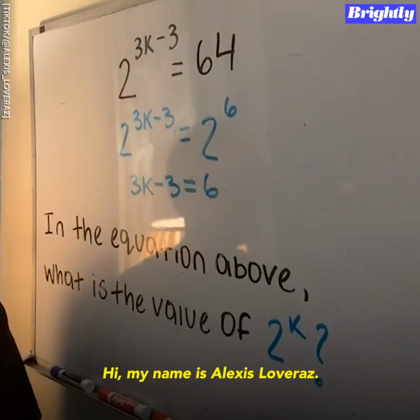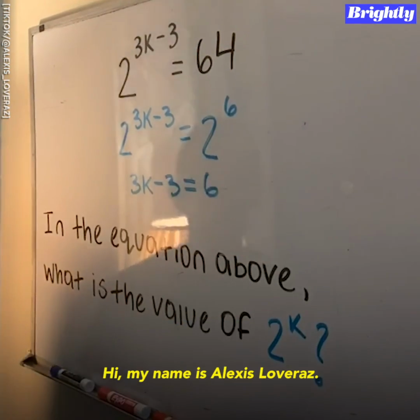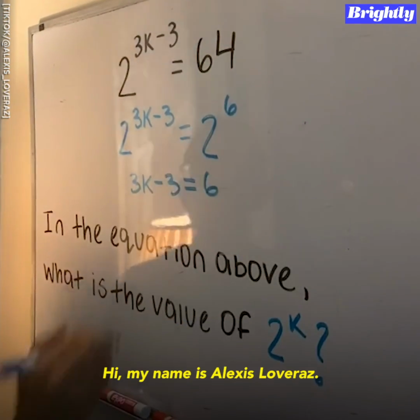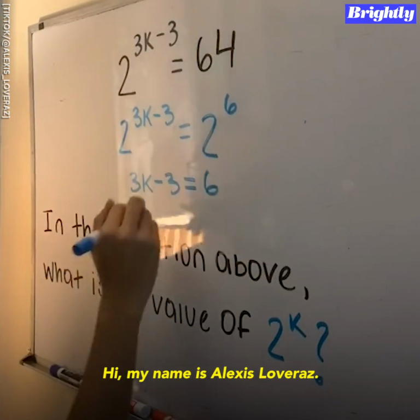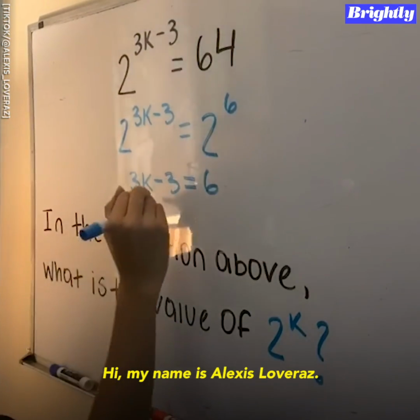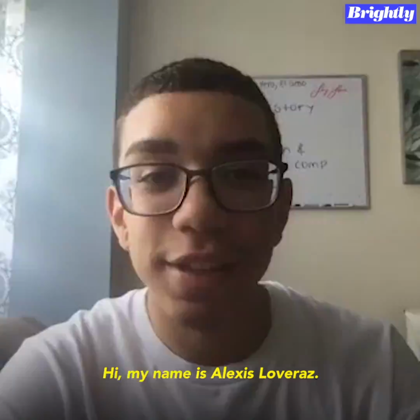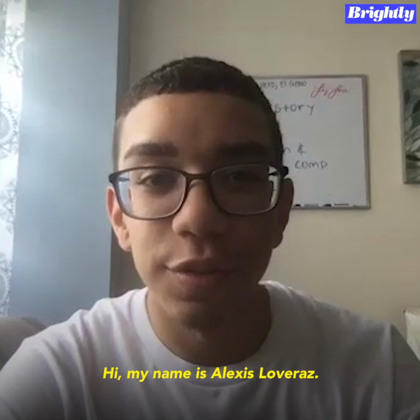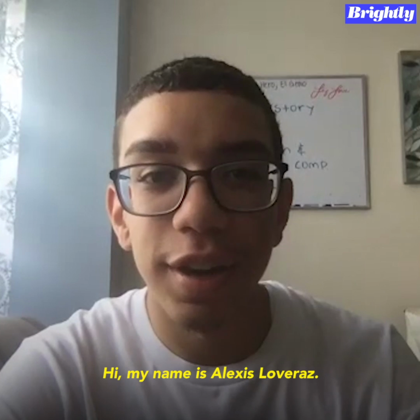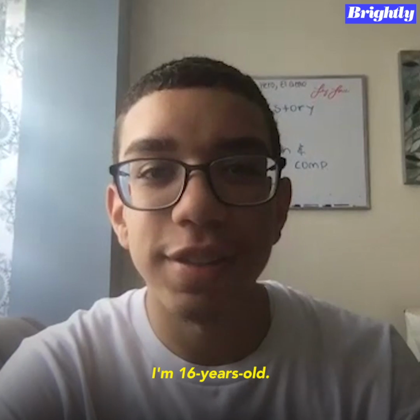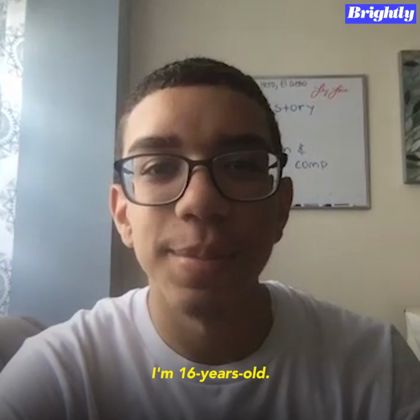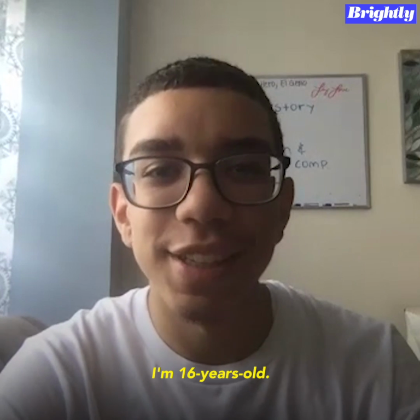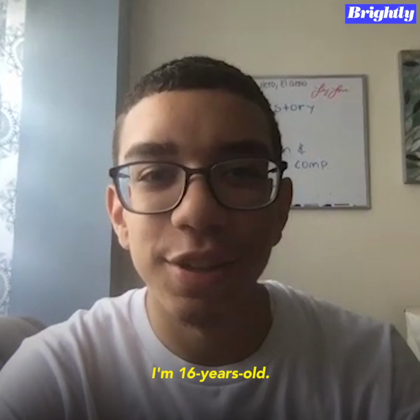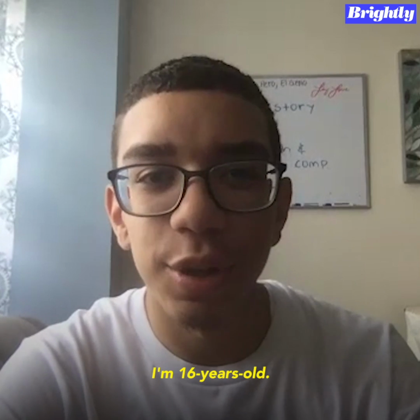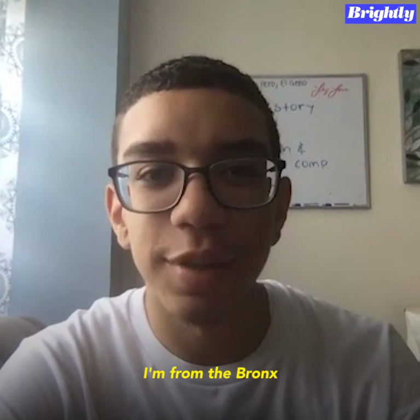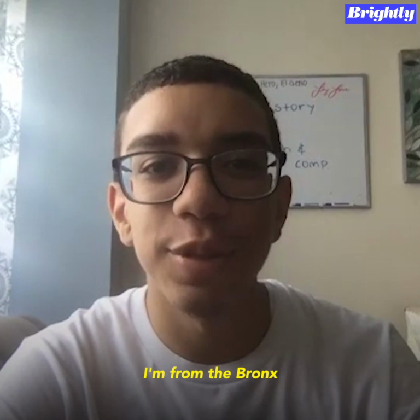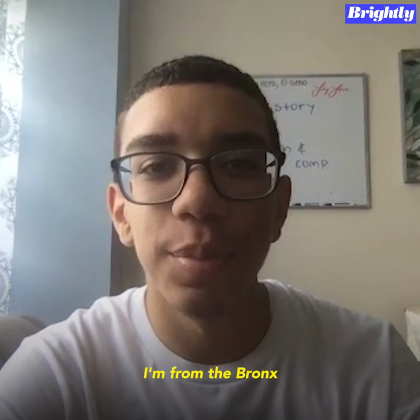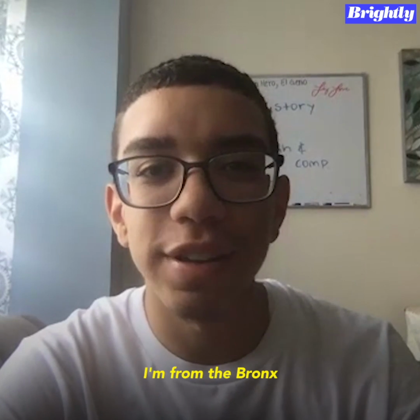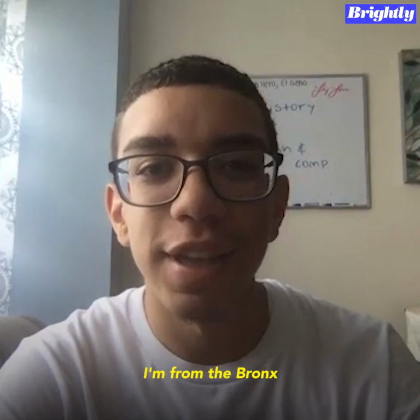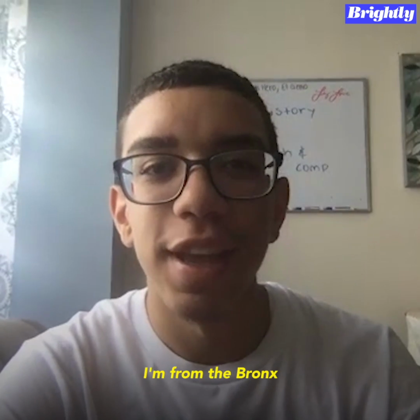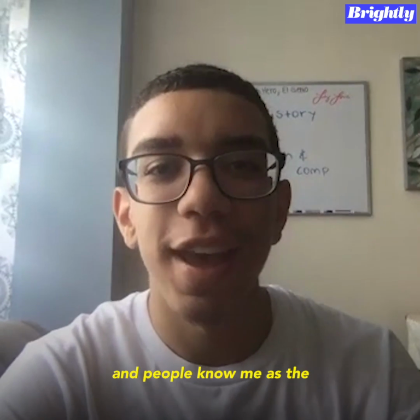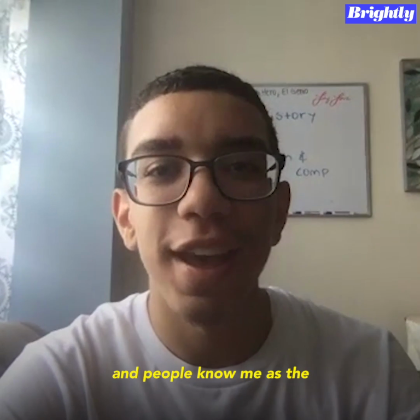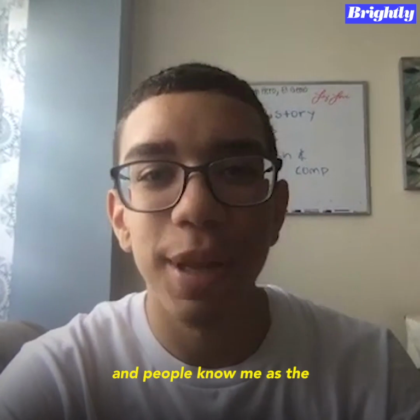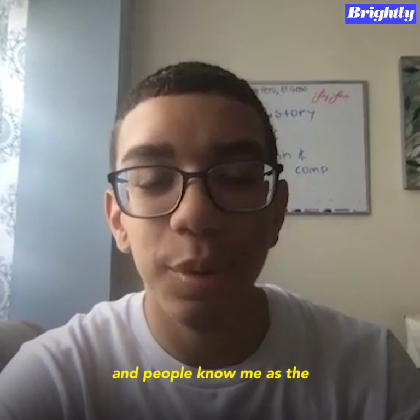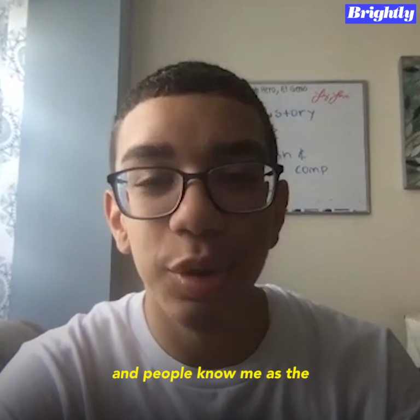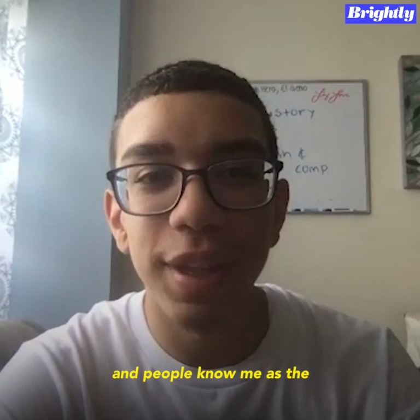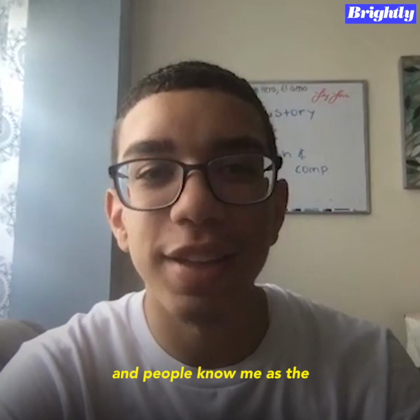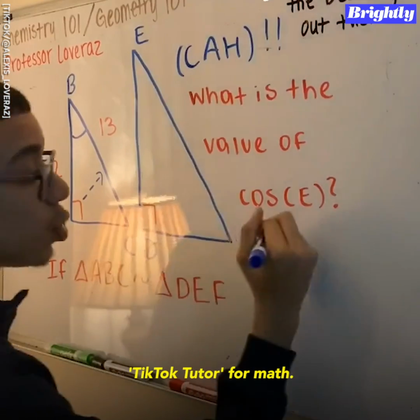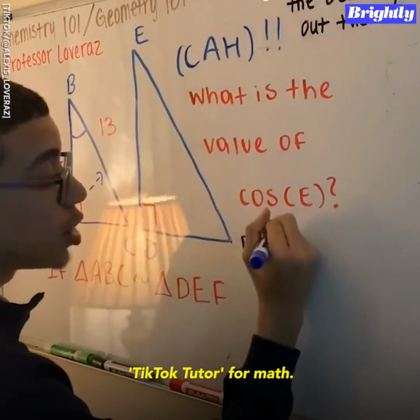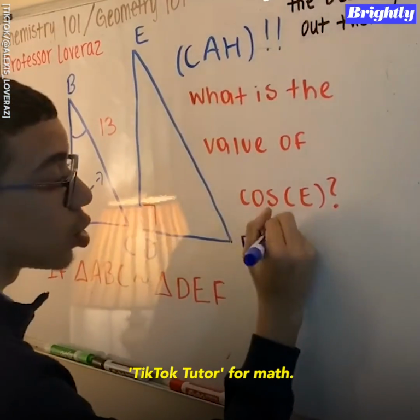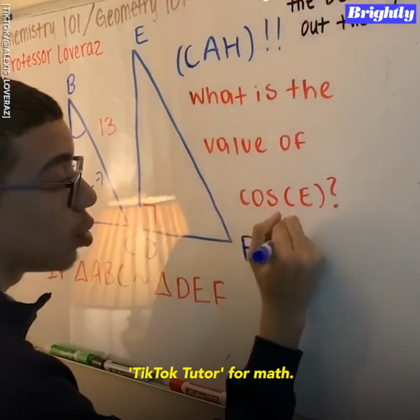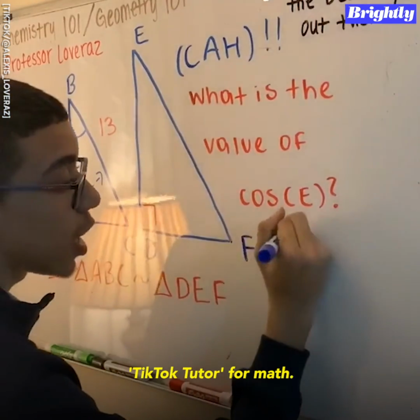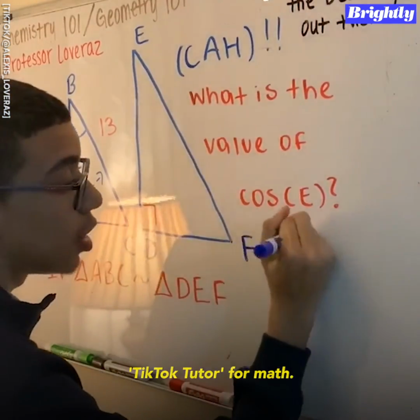Hi, my name is Alexis Leveras. I'm 16 years old and I'm from the Bronx. And people know me as the TikTok tutor for math.